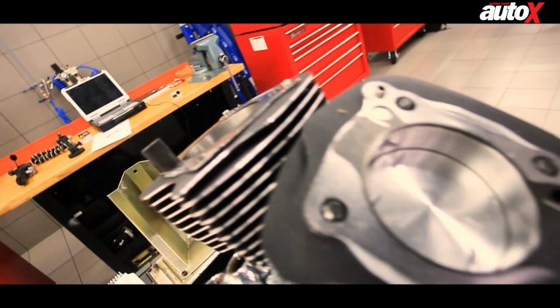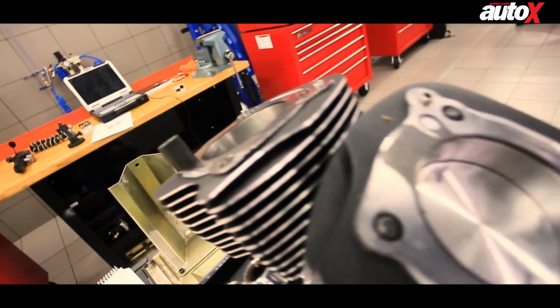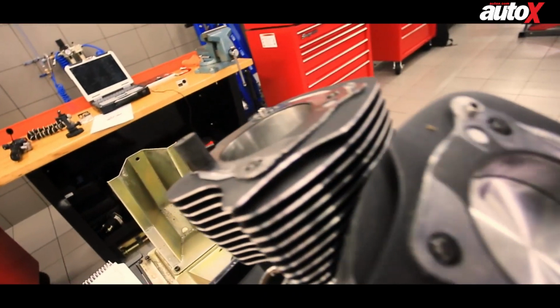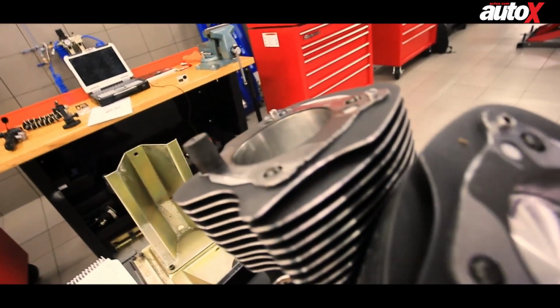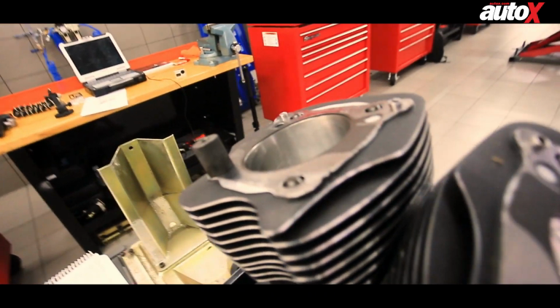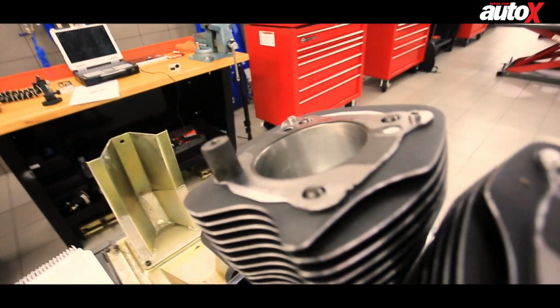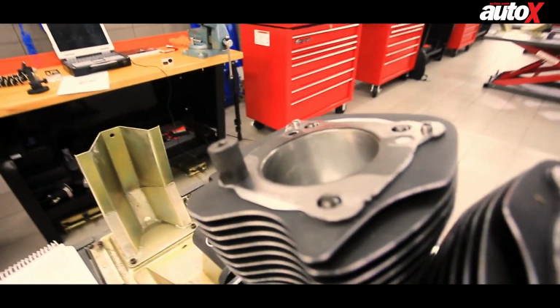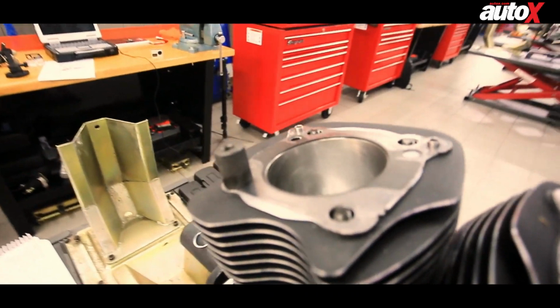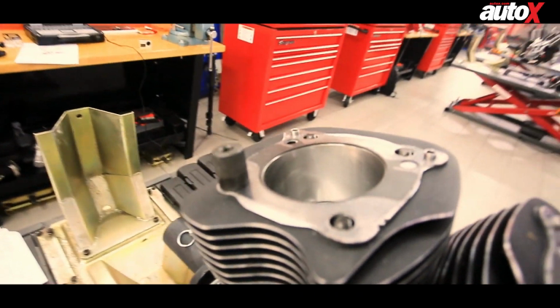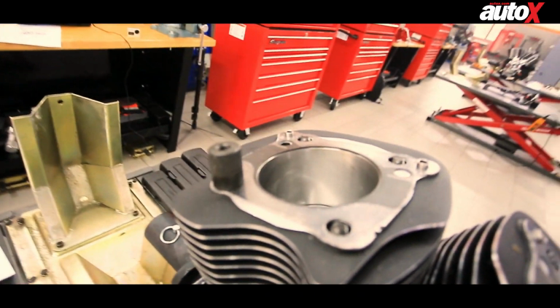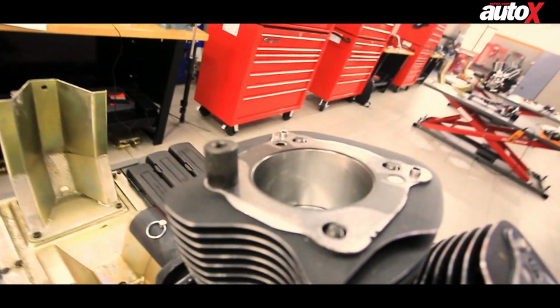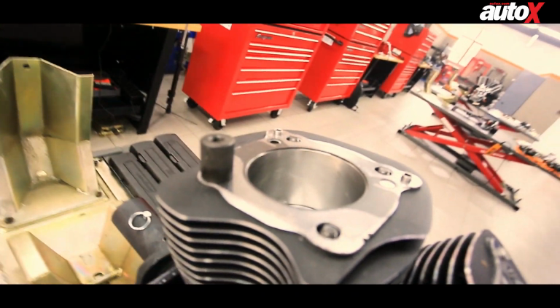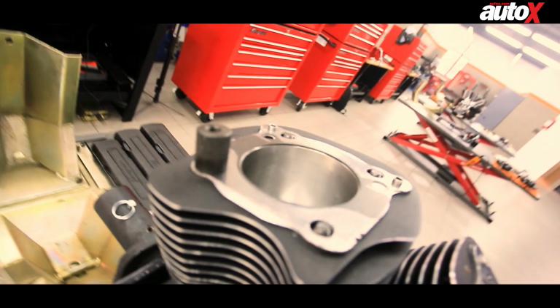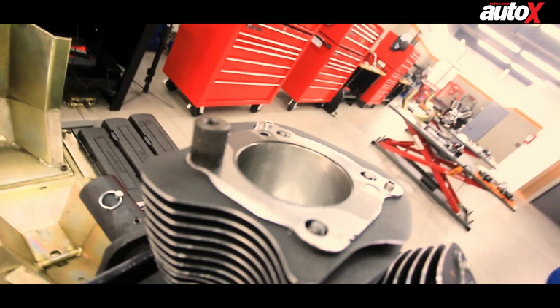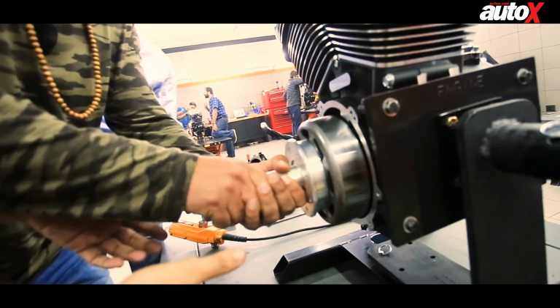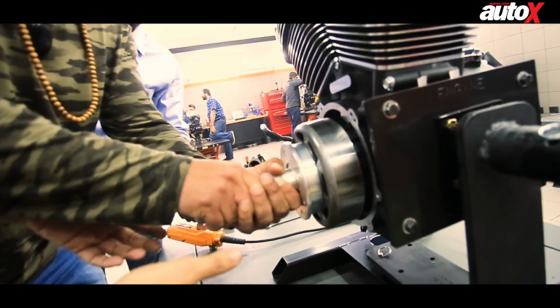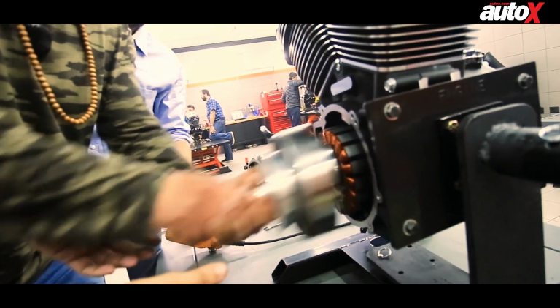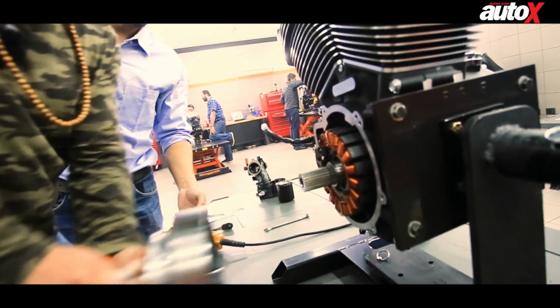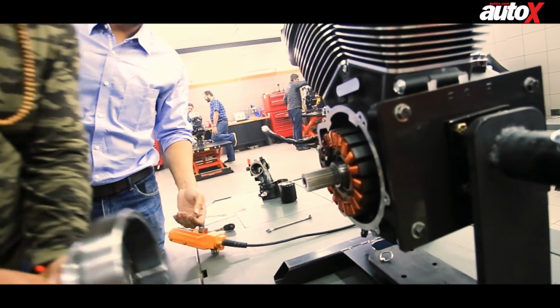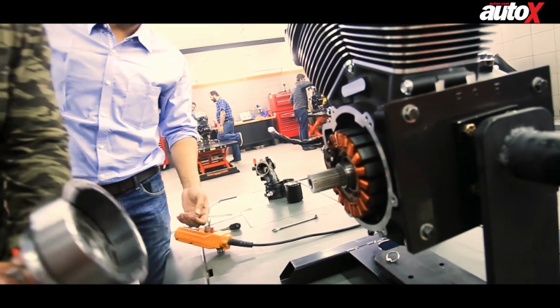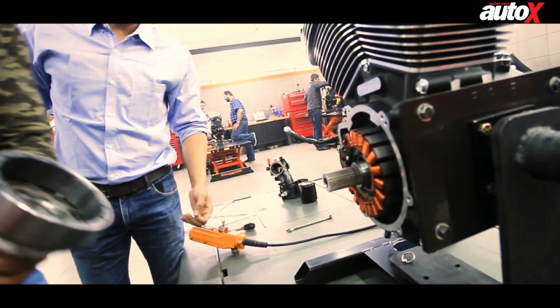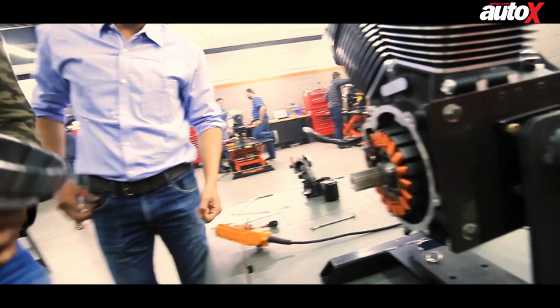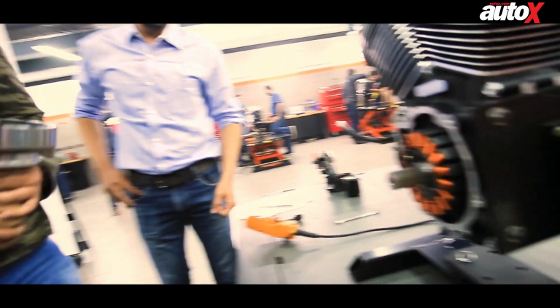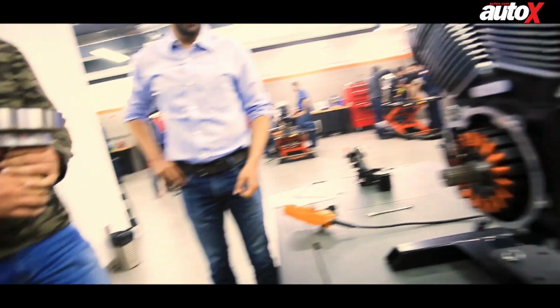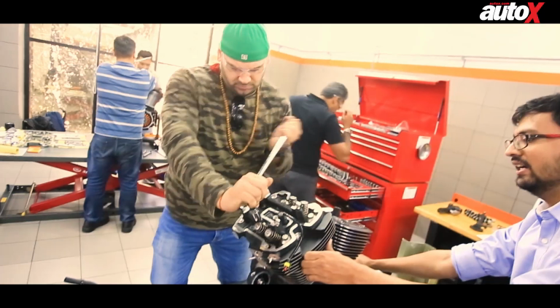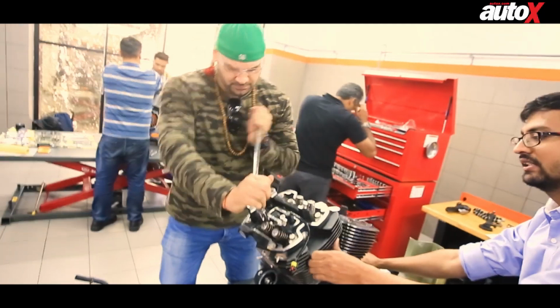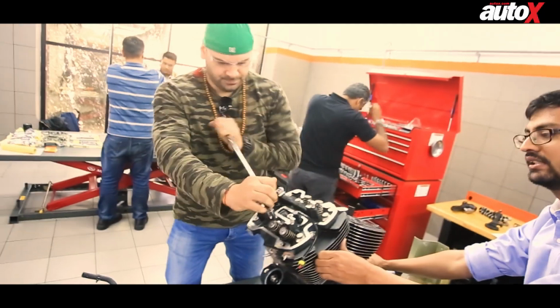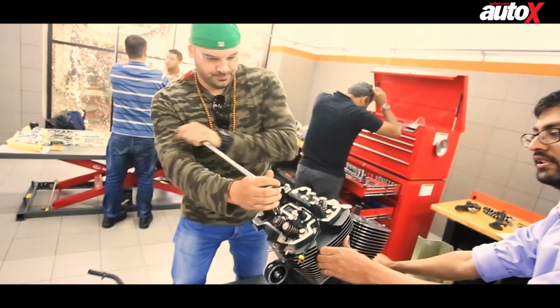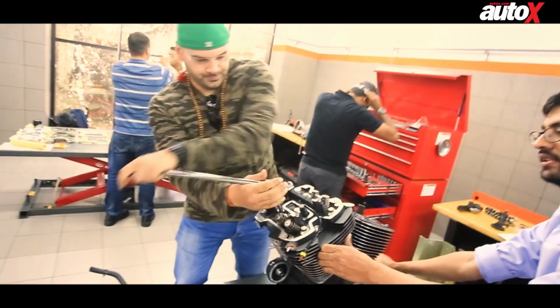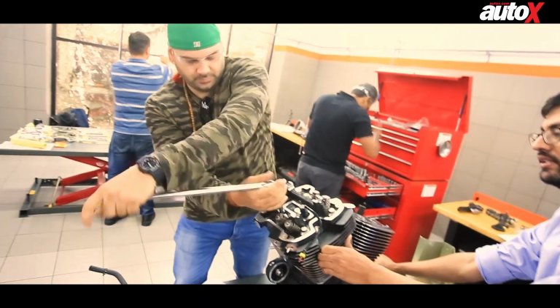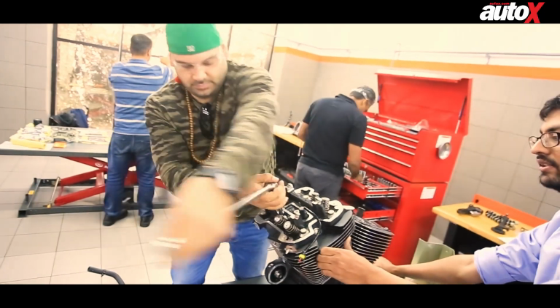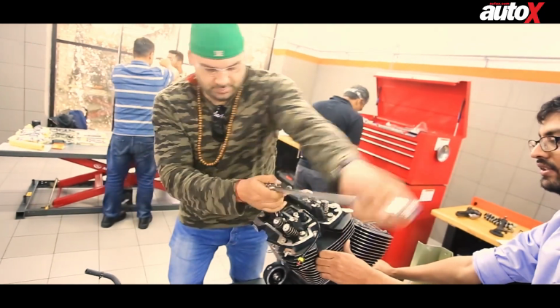Soon it was time to get to the bottom end. We took out the cams and pried open the crankcase. The whole process took about six hours.